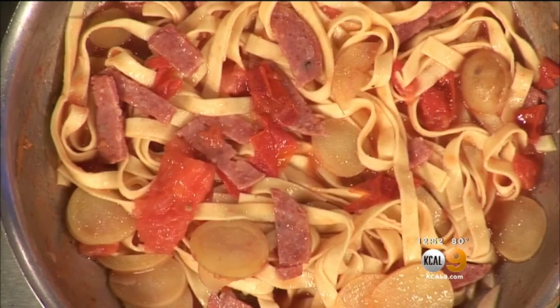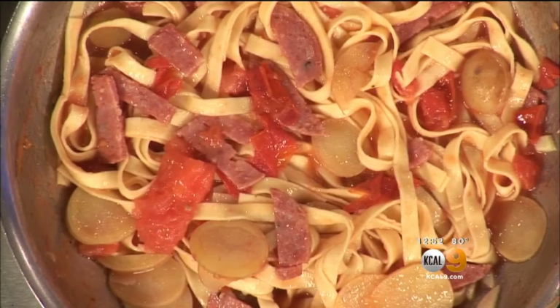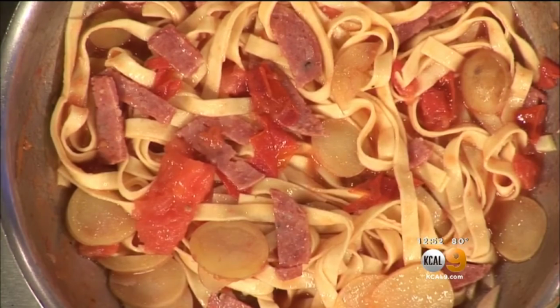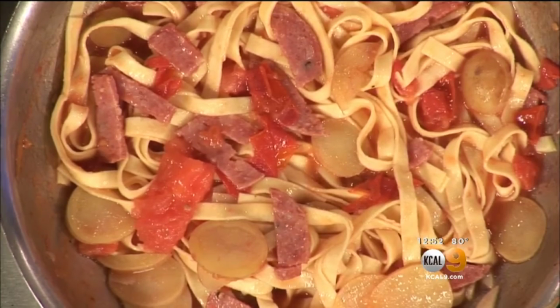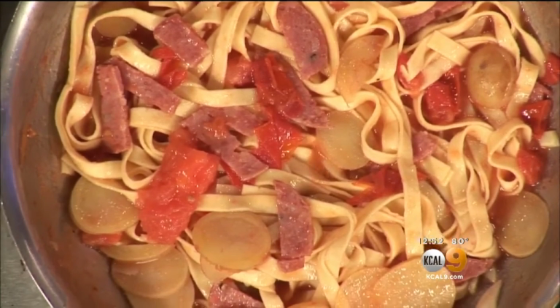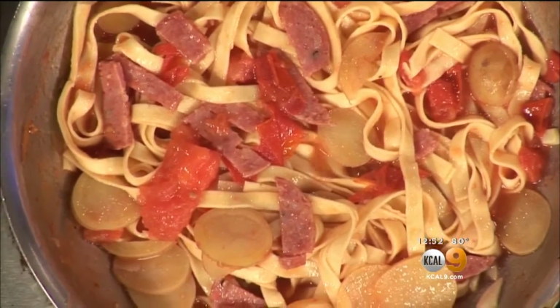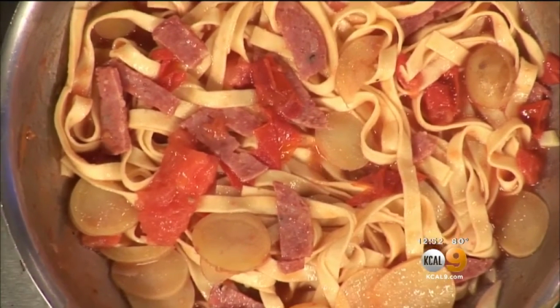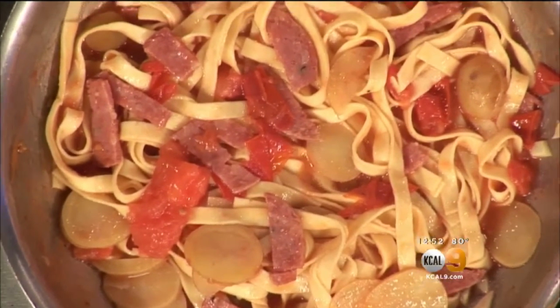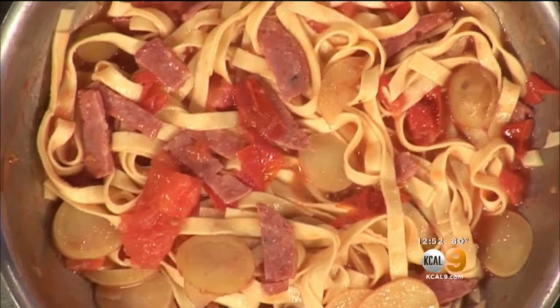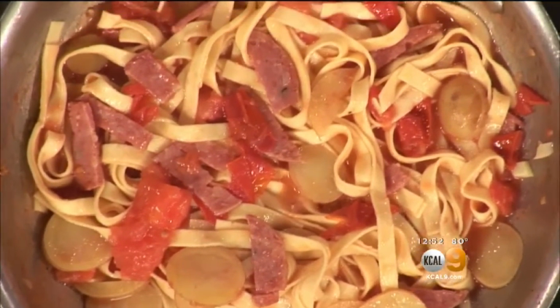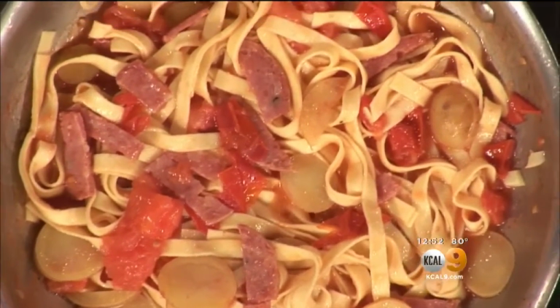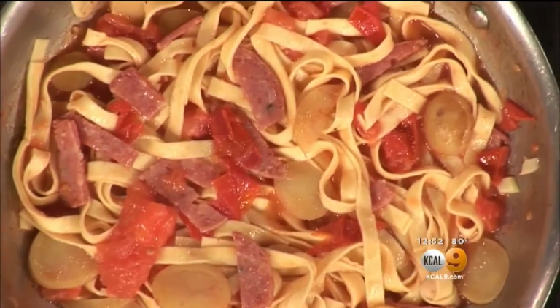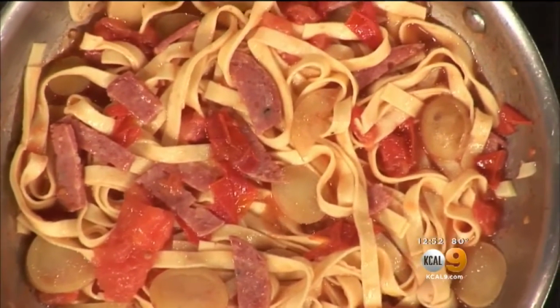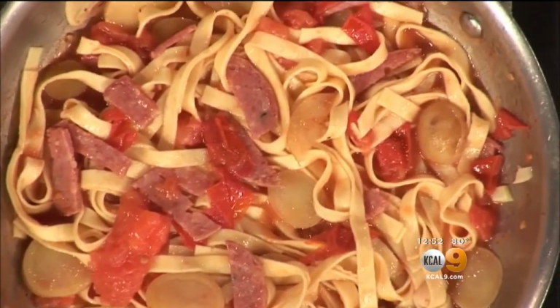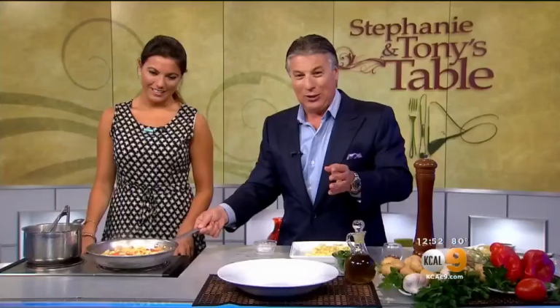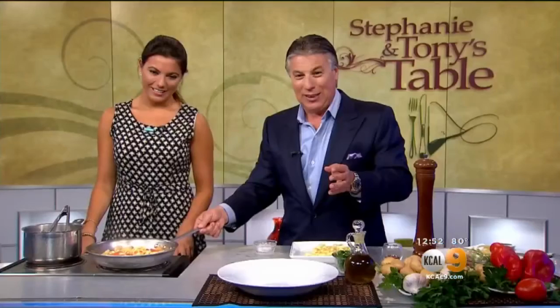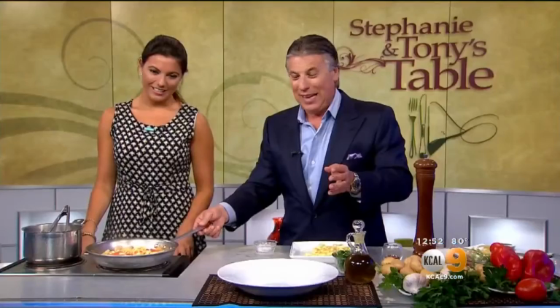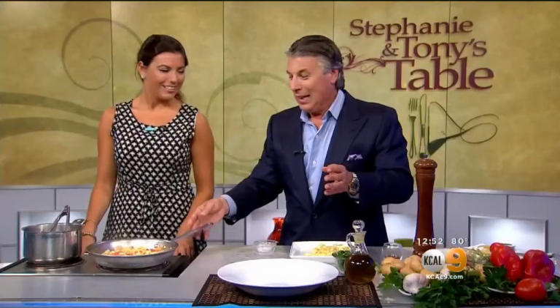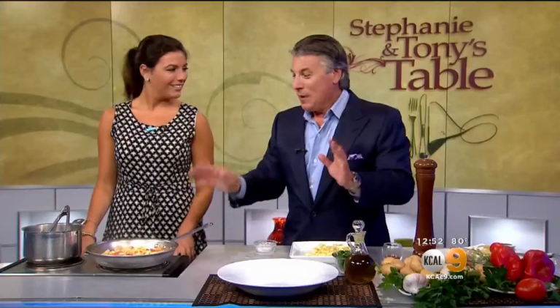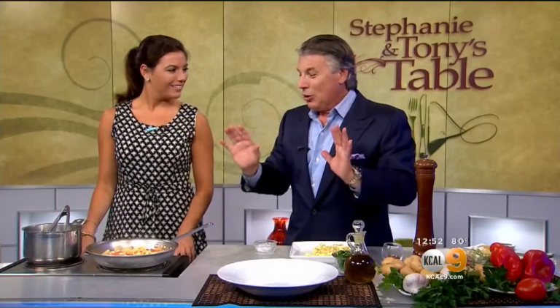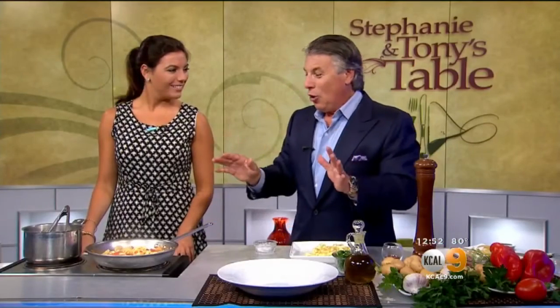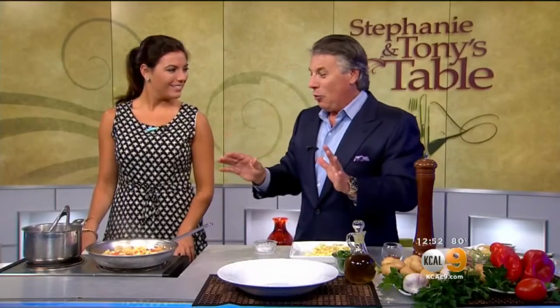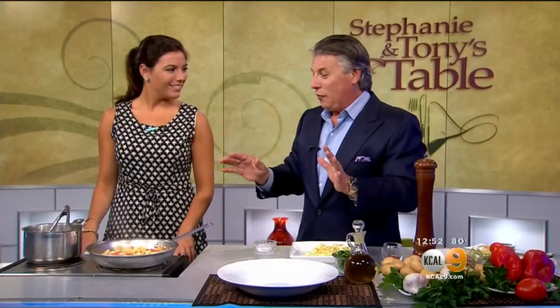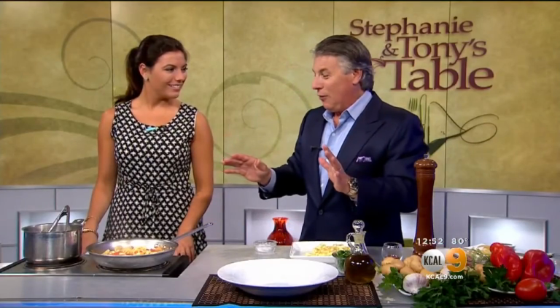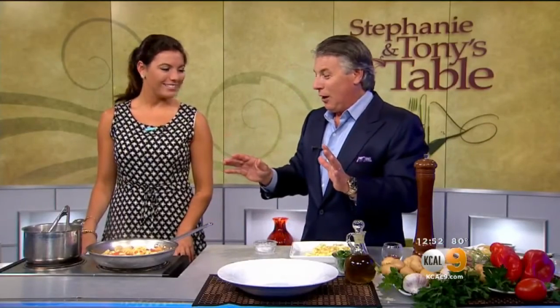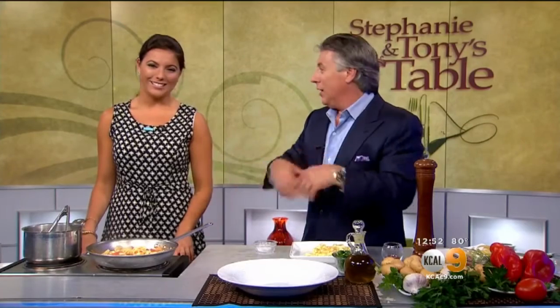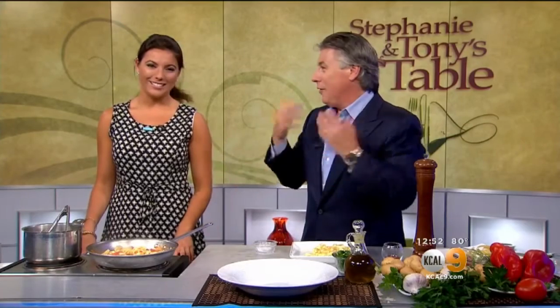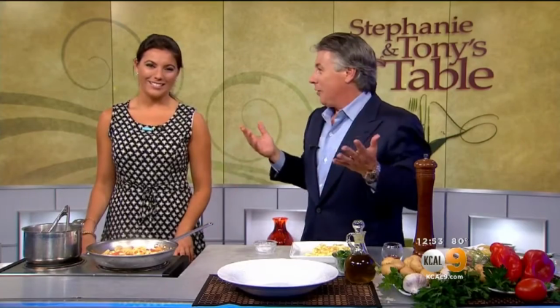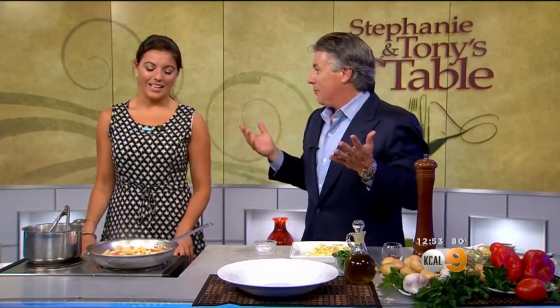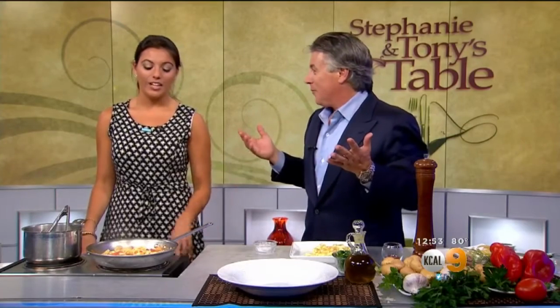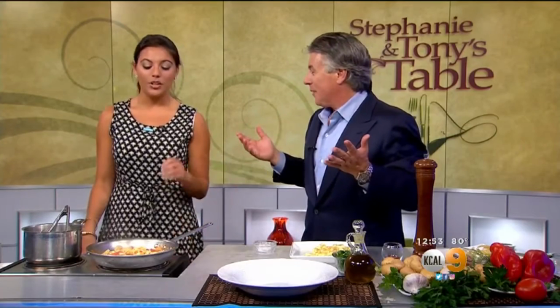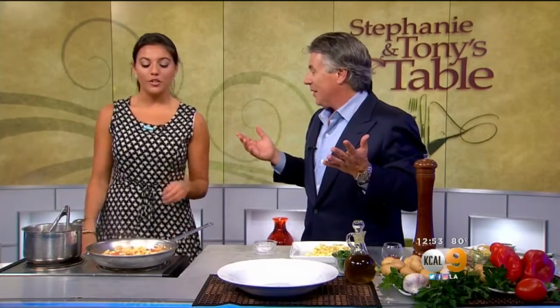And look how beautiful this looks right here. Take a look at that — loaded with flavor, and I love this.